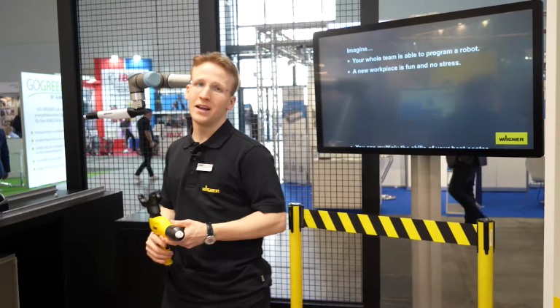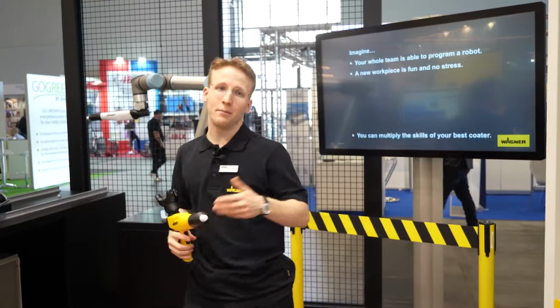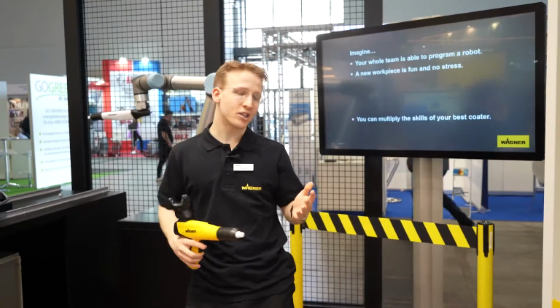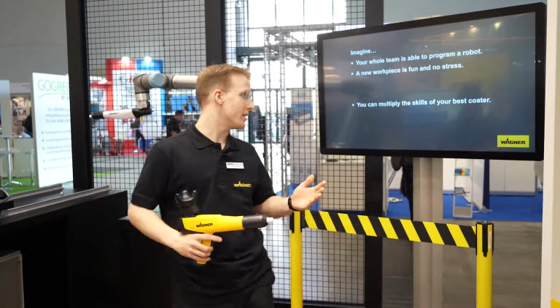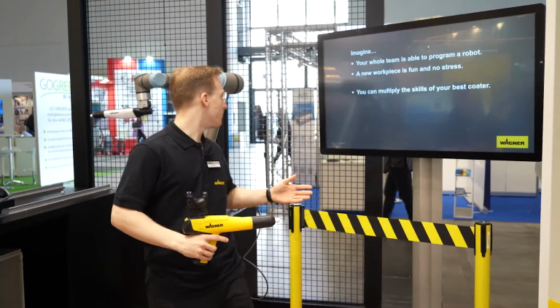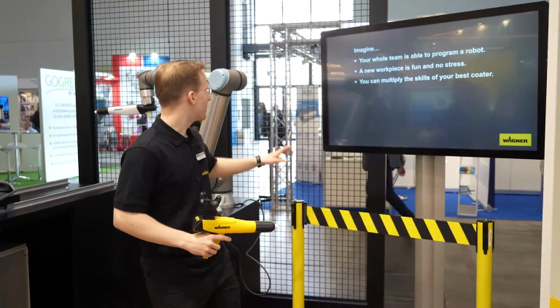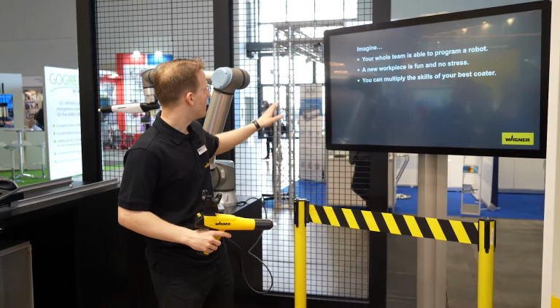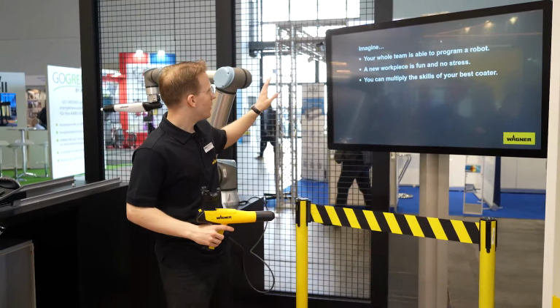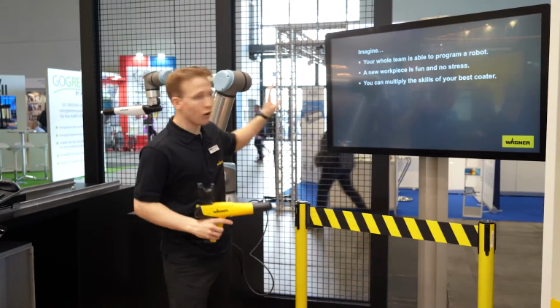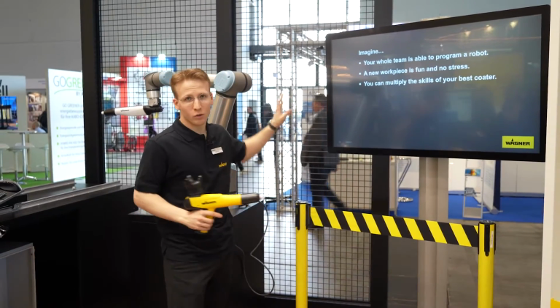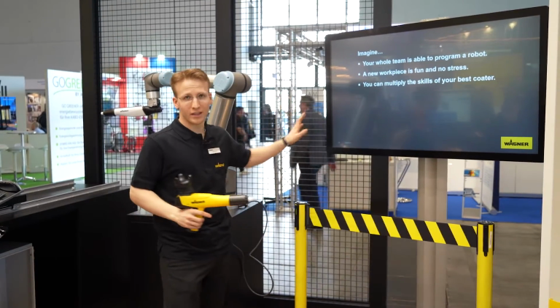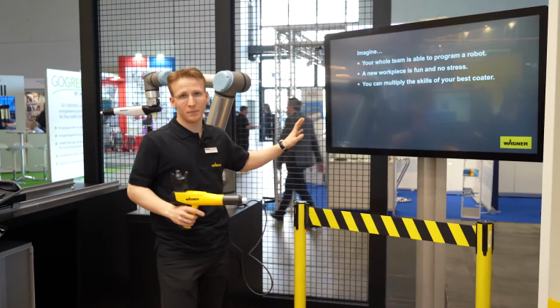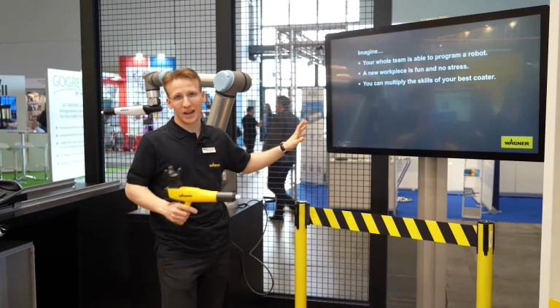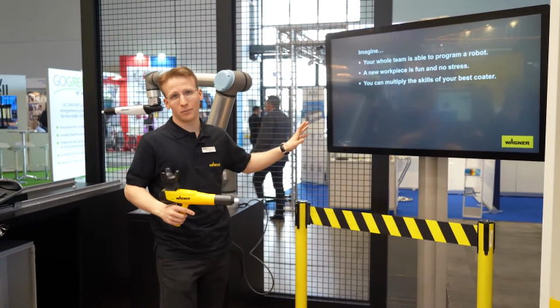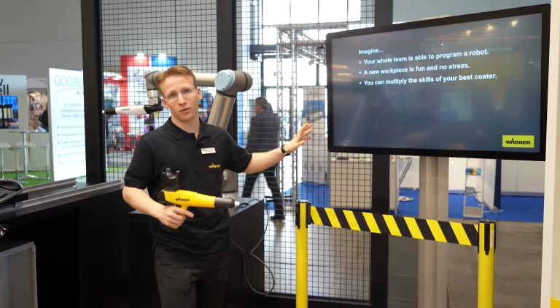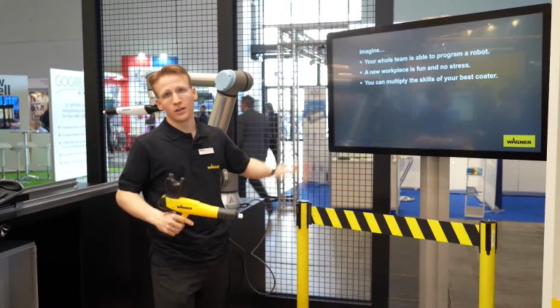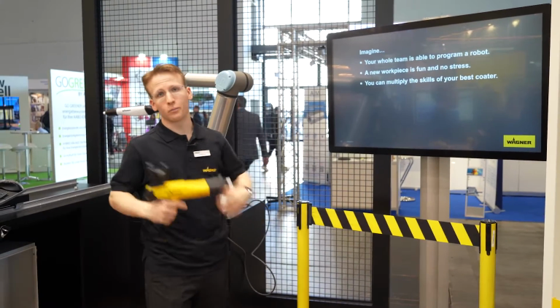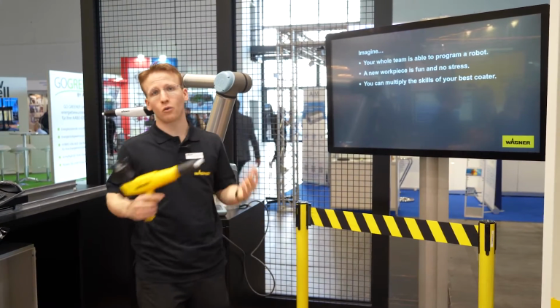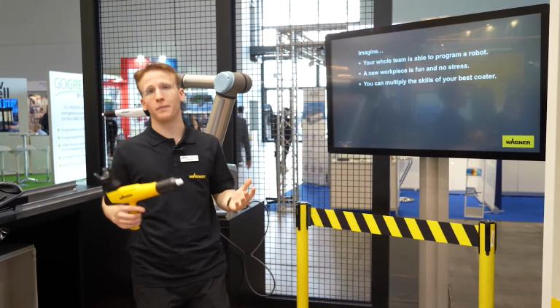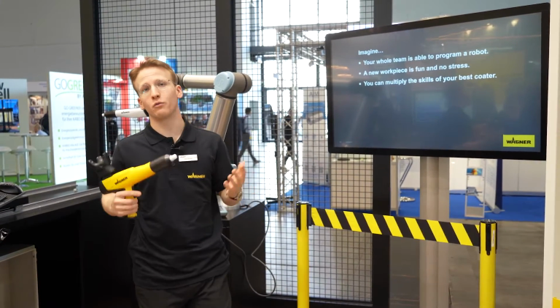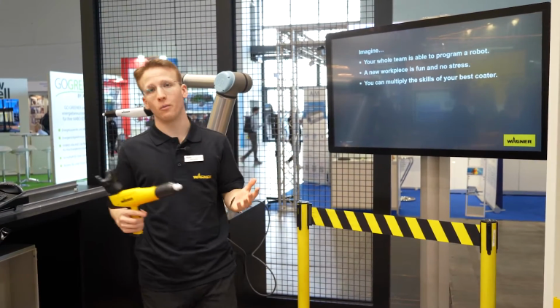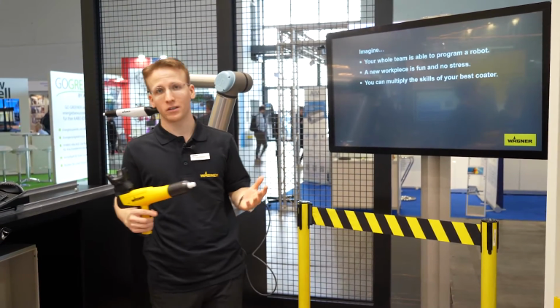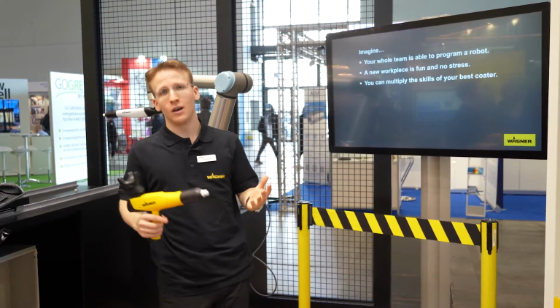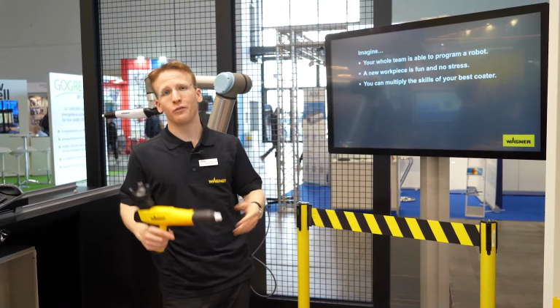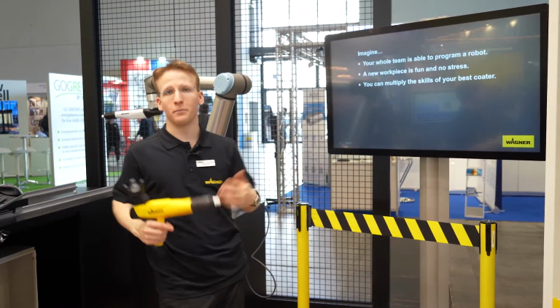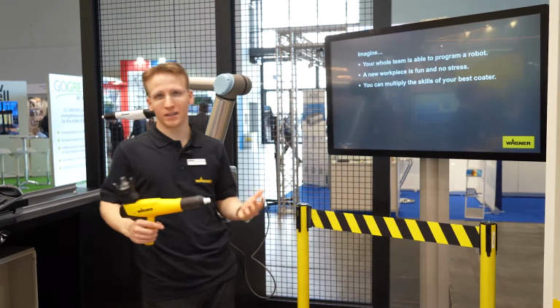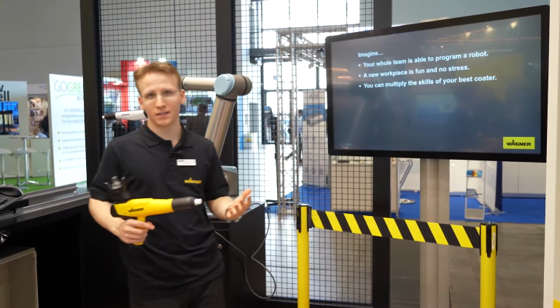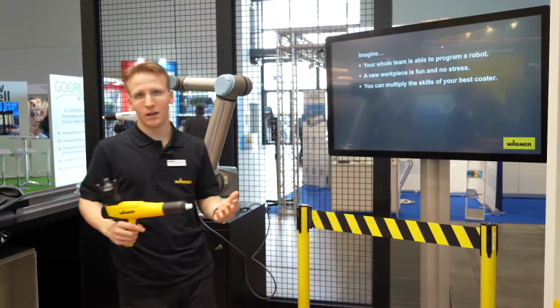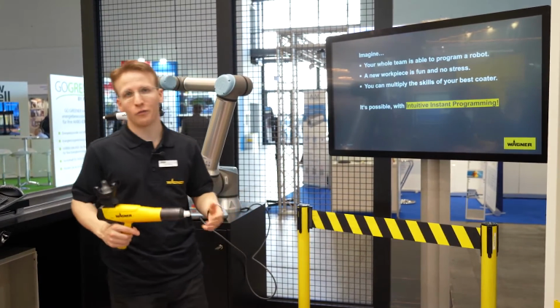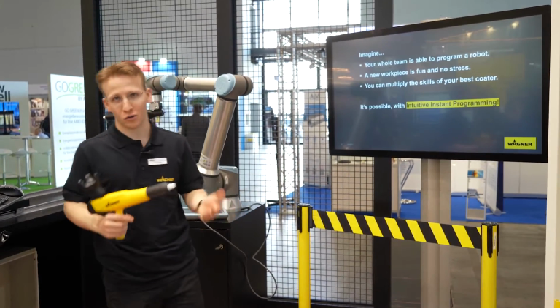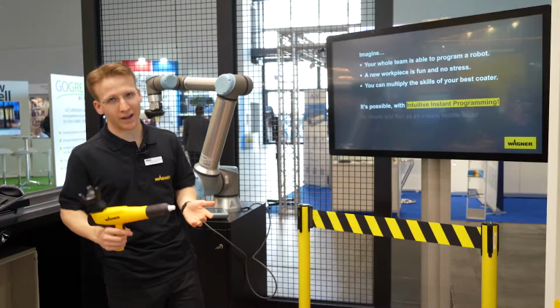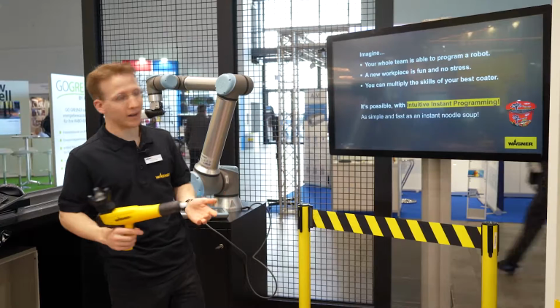Imagine your whole team is able to program a robot within minutes without training. We are going to see you again.